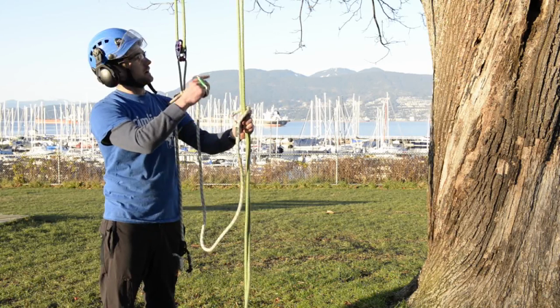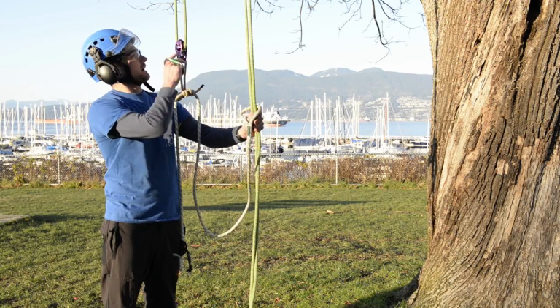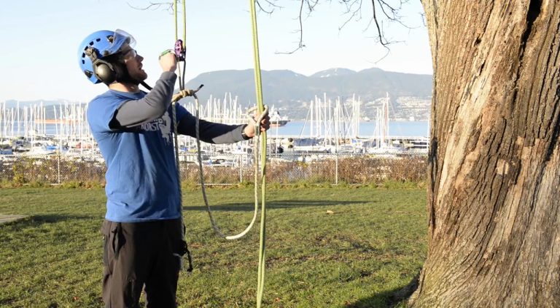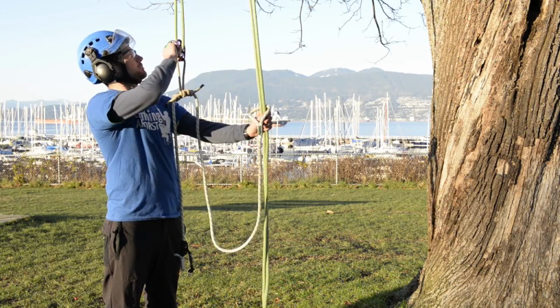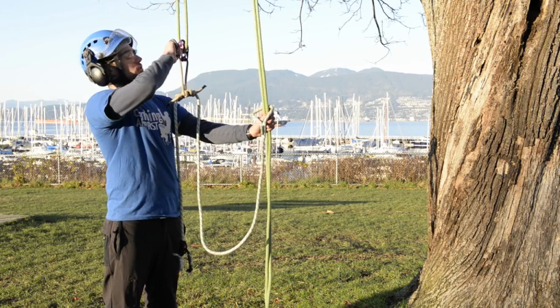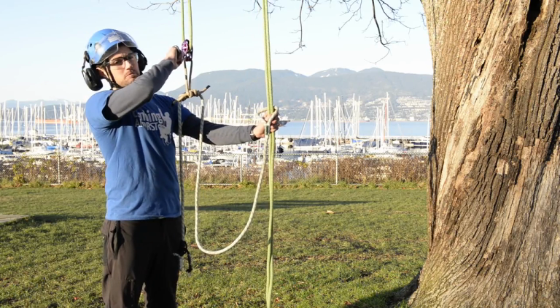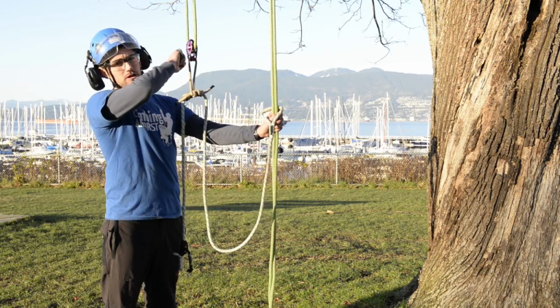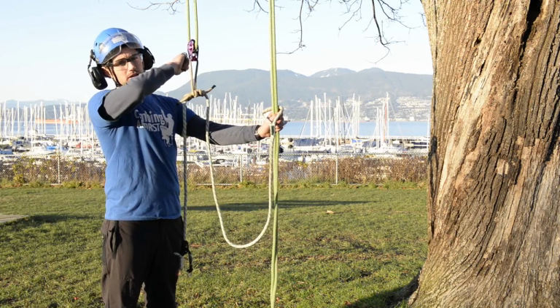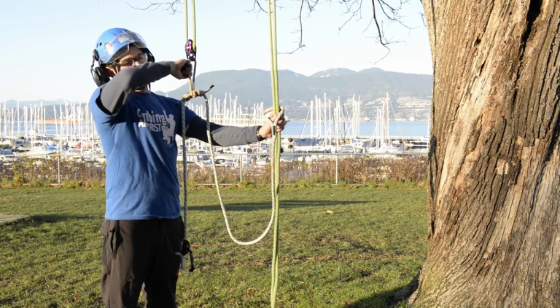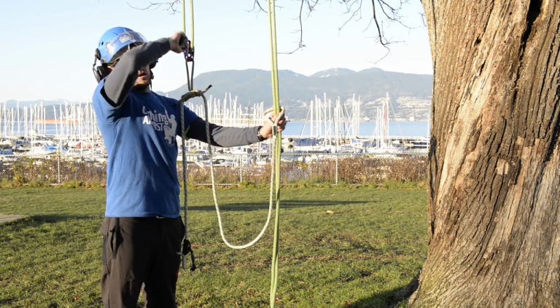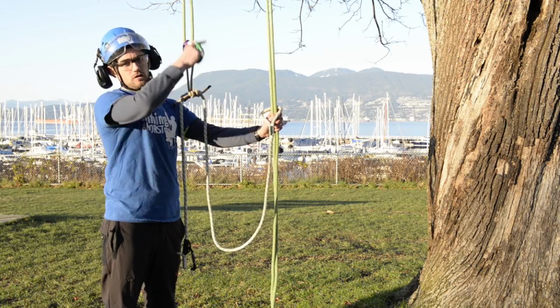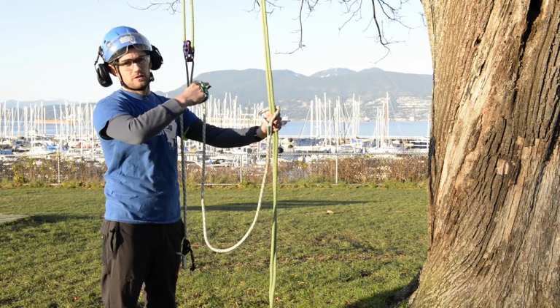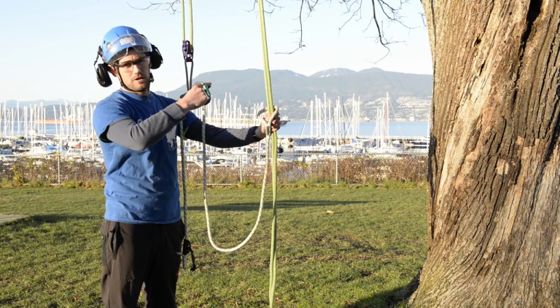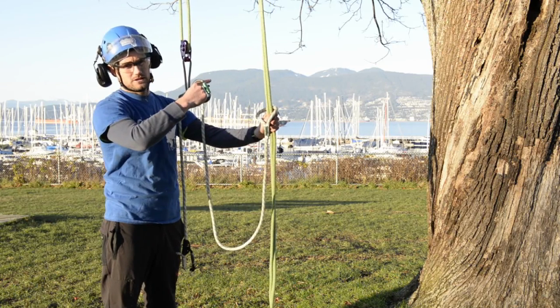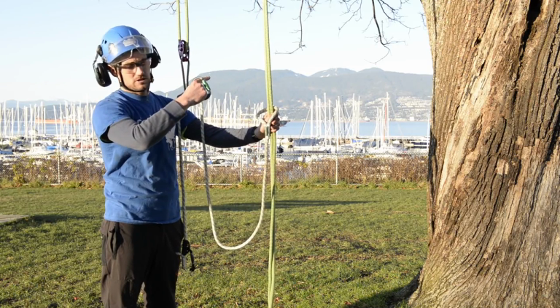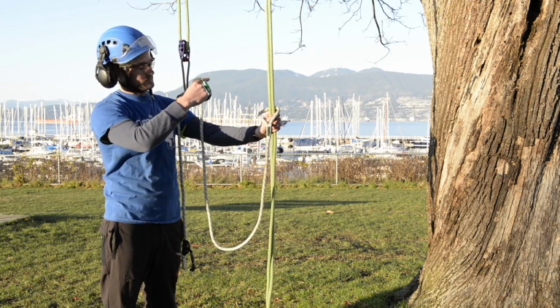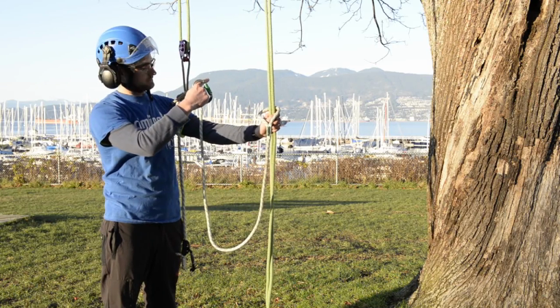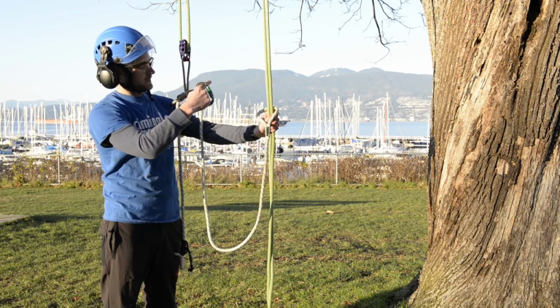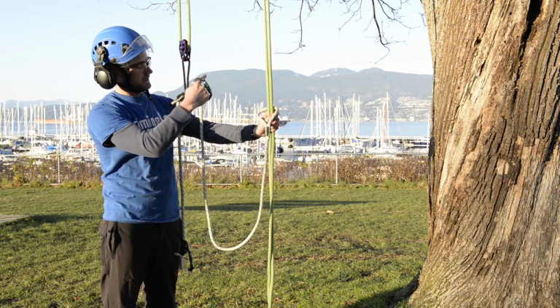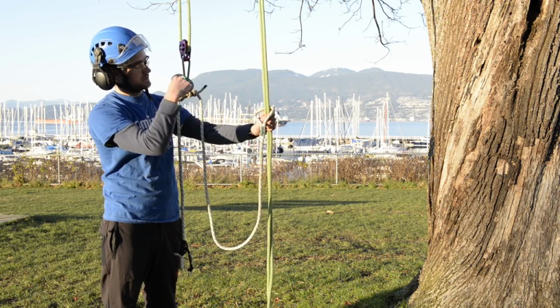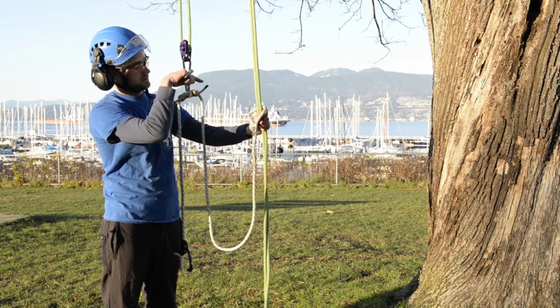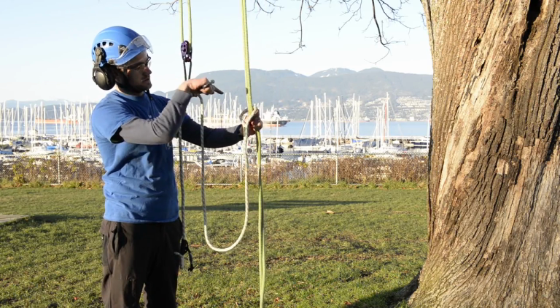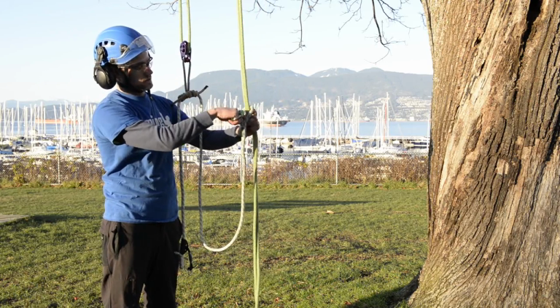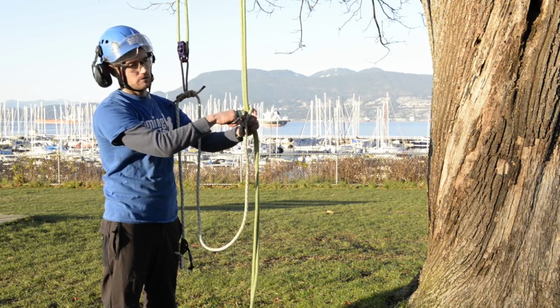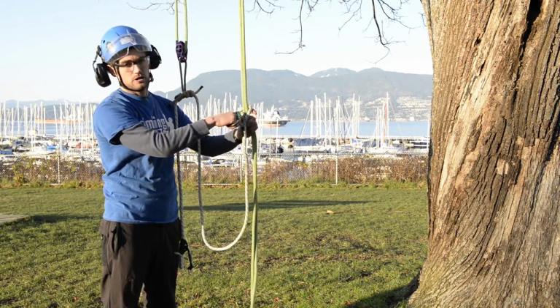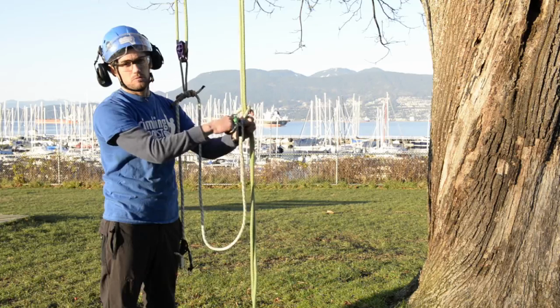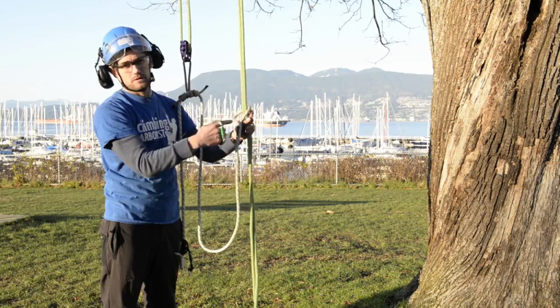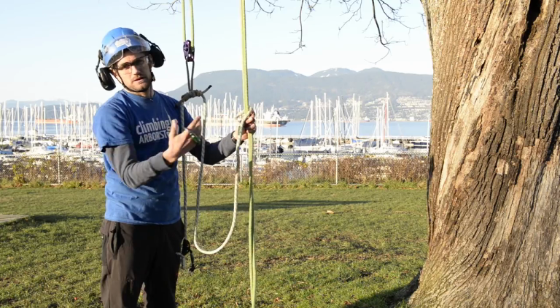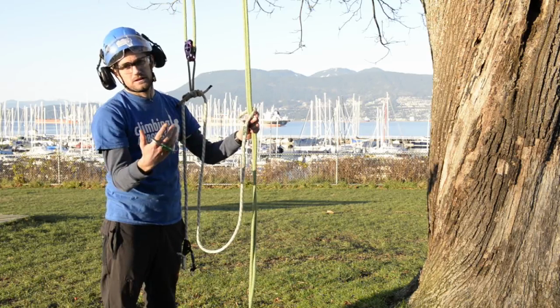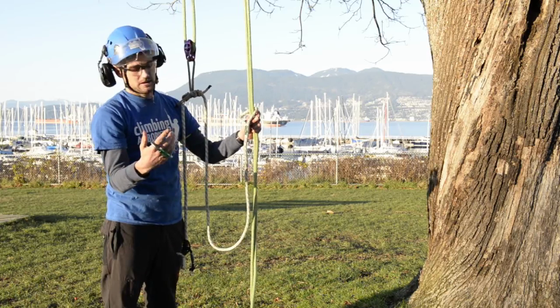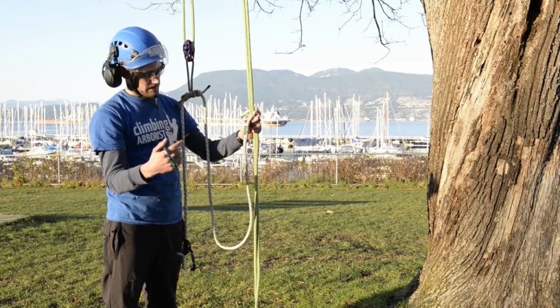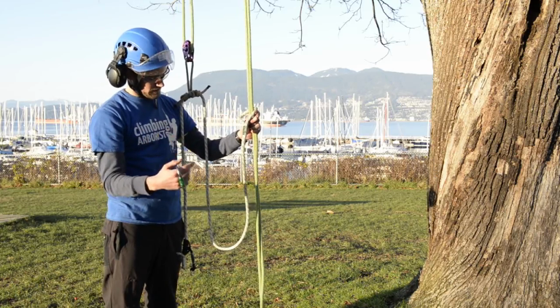It will pull the pulley over the branch and through the loop, and there you have it.